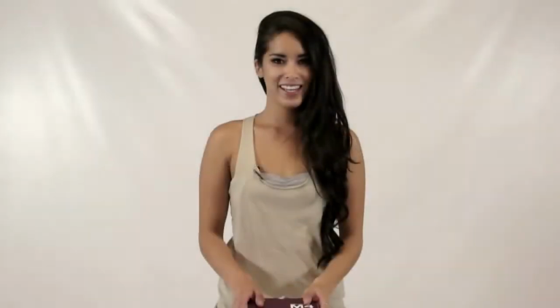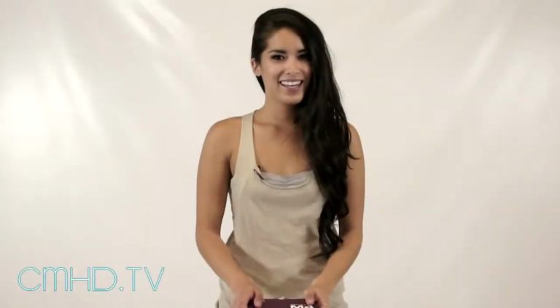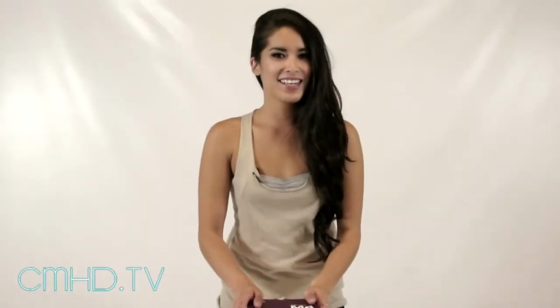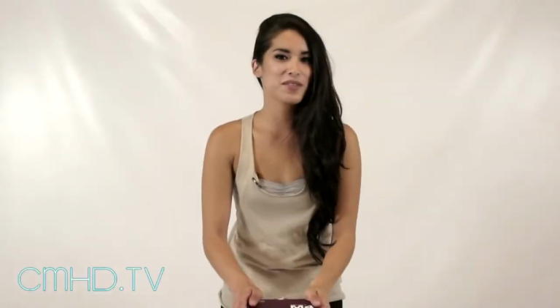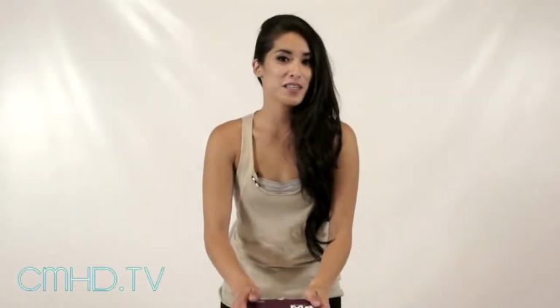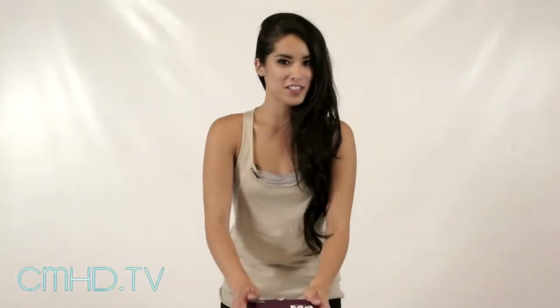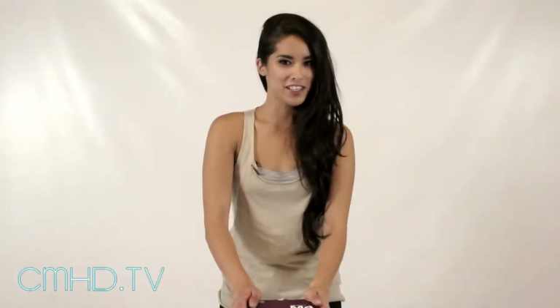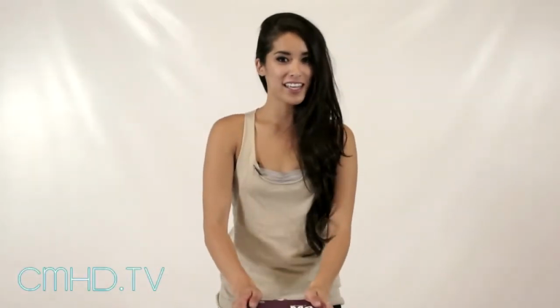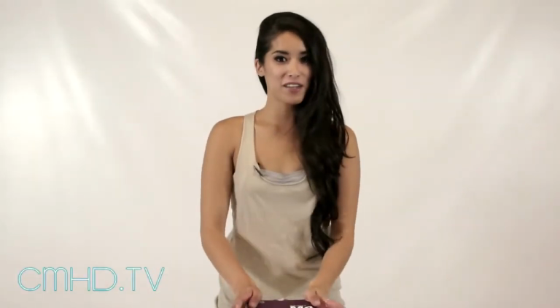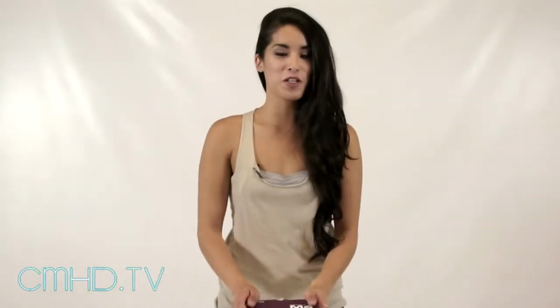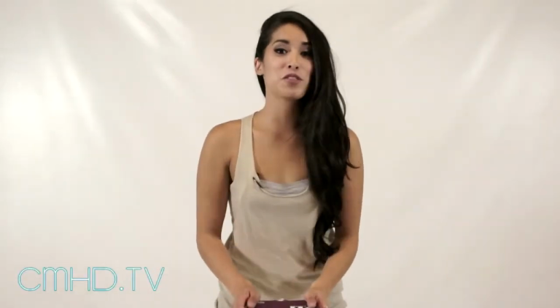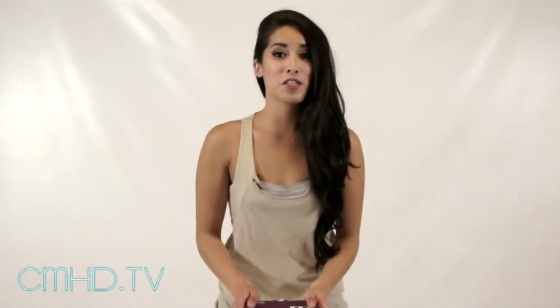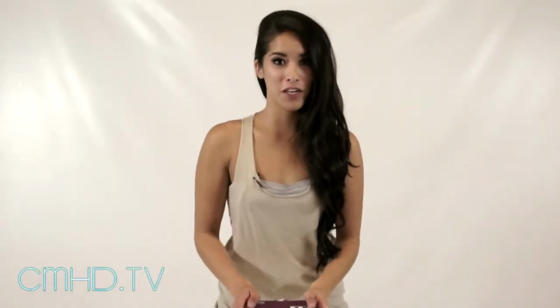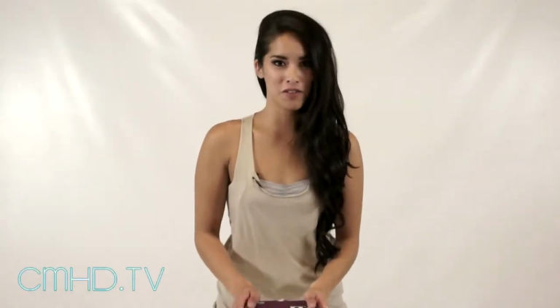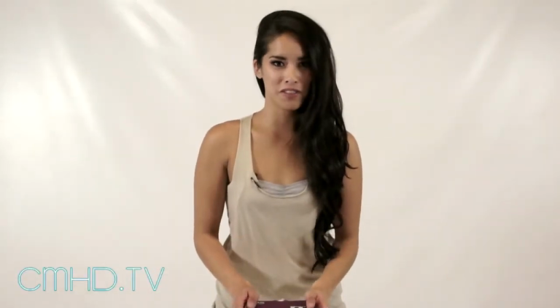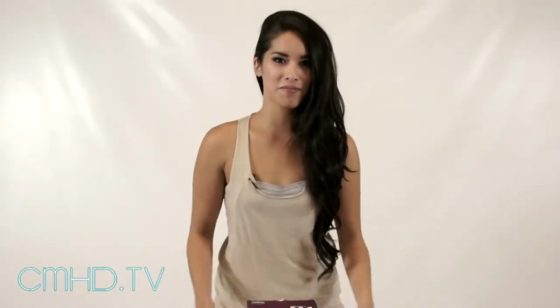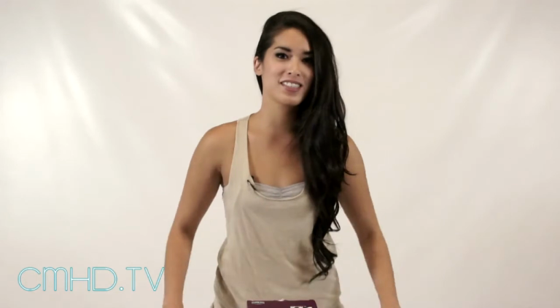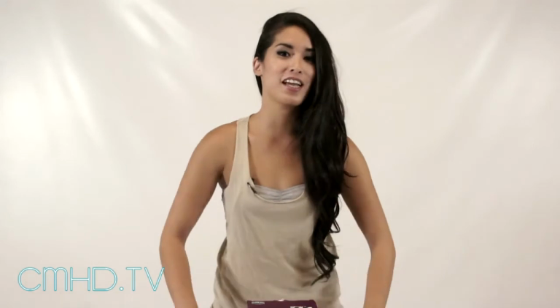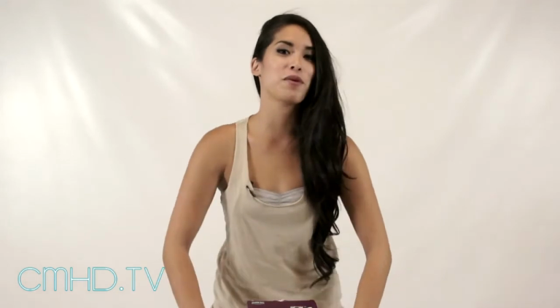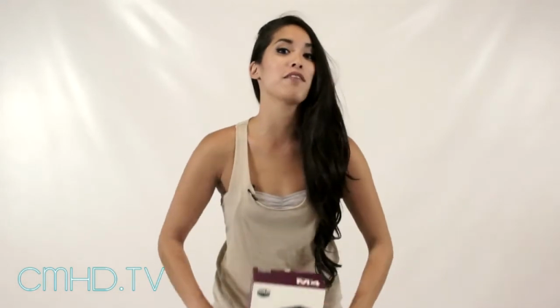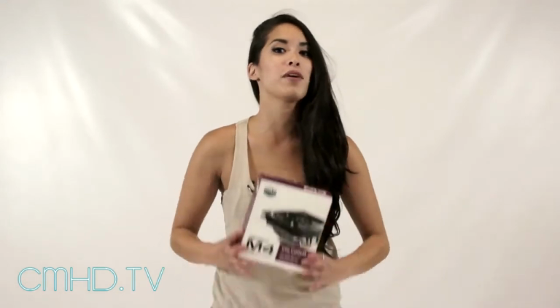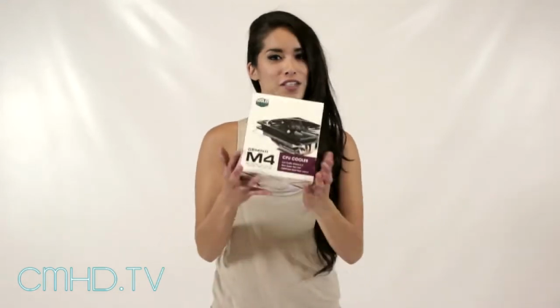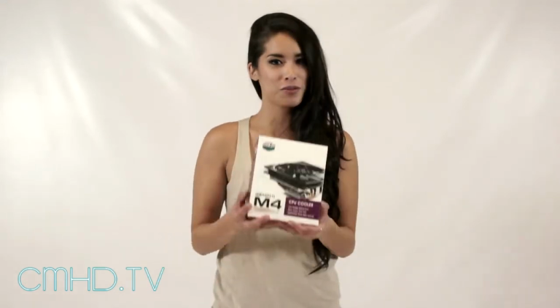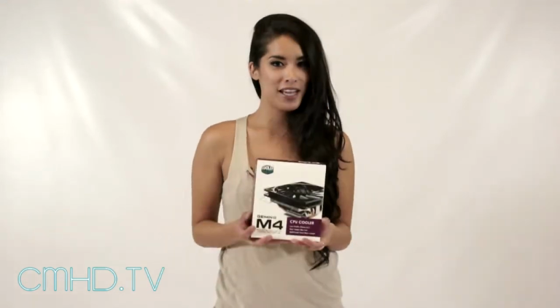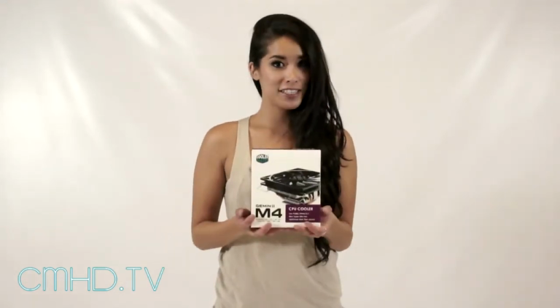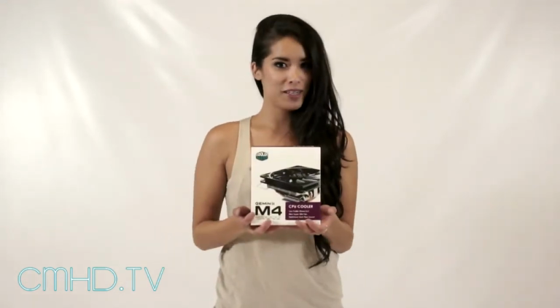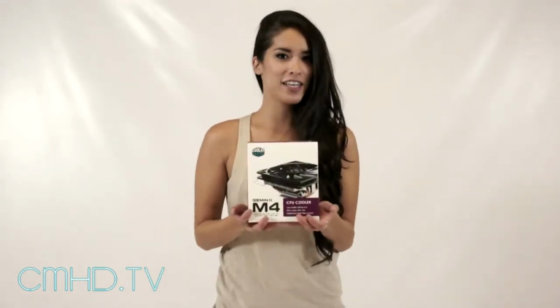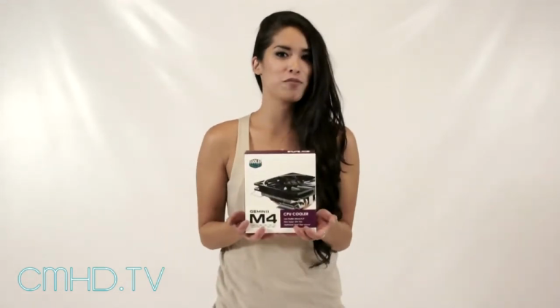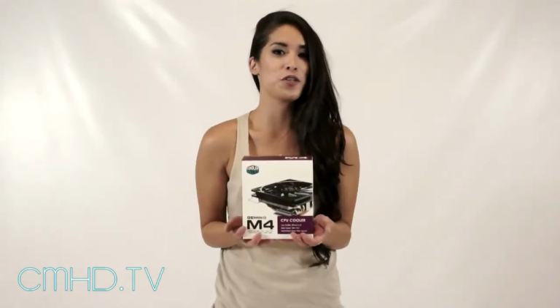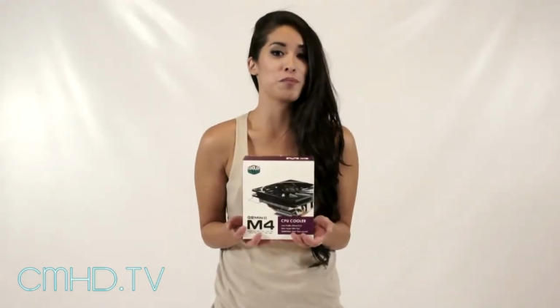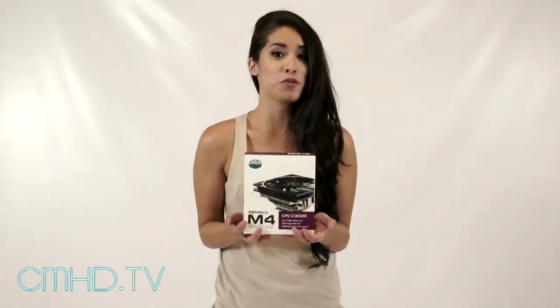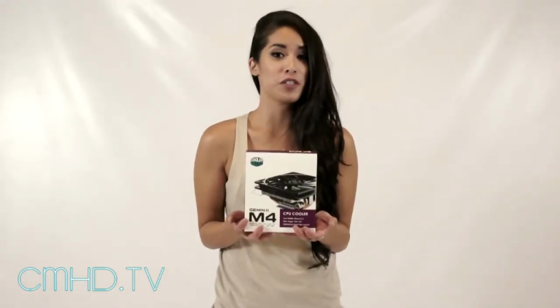Hey guys, what's up? It's Arlie and welcome to another product overview. Today we have the brand new Gemini M4 CPU cooler.